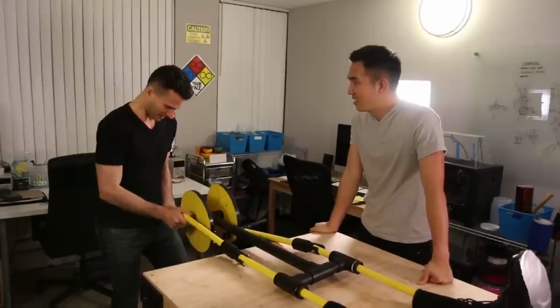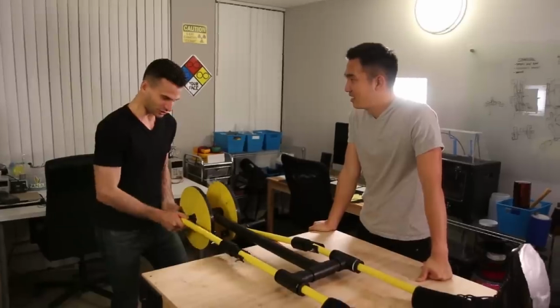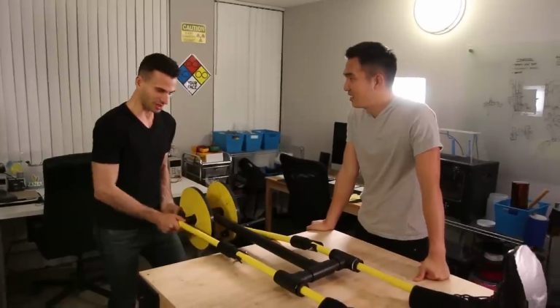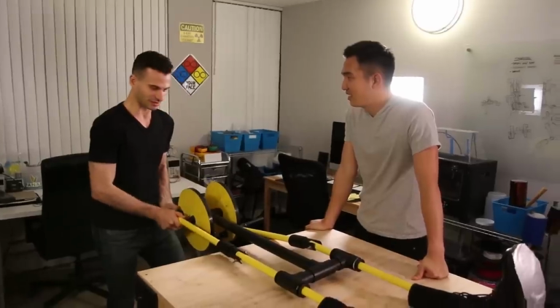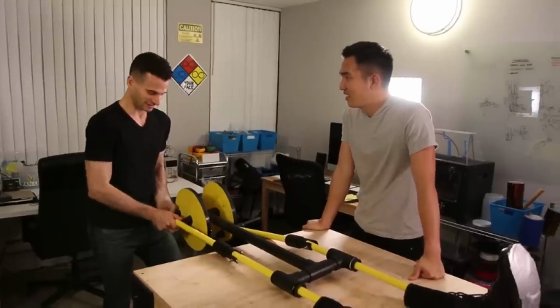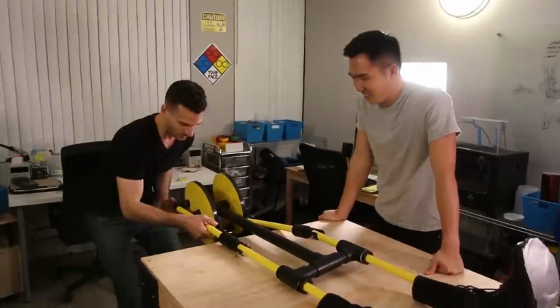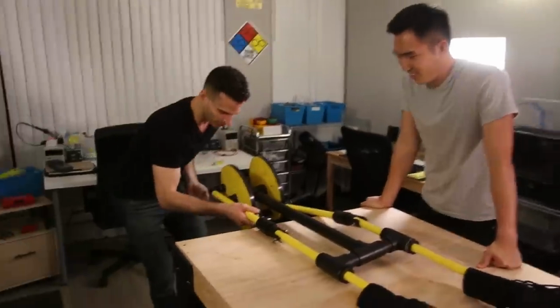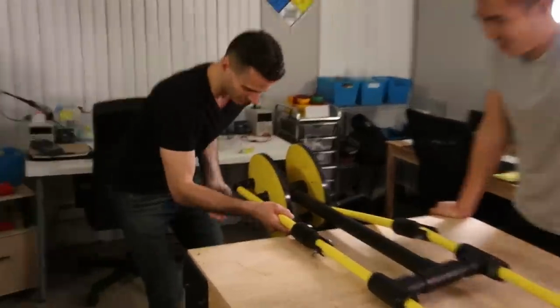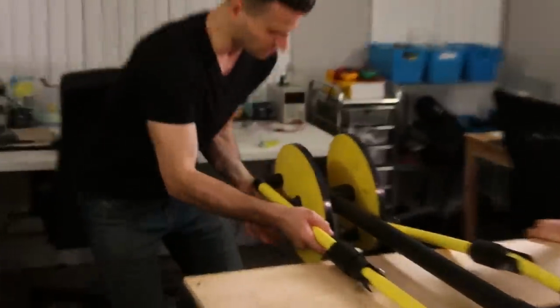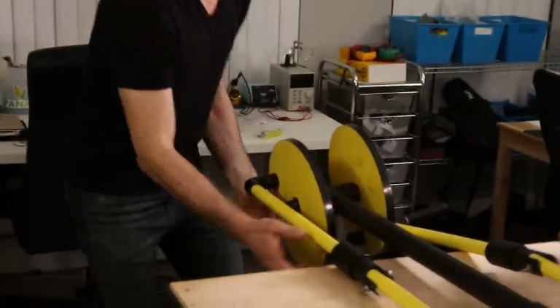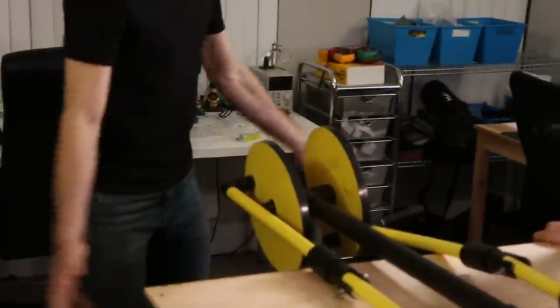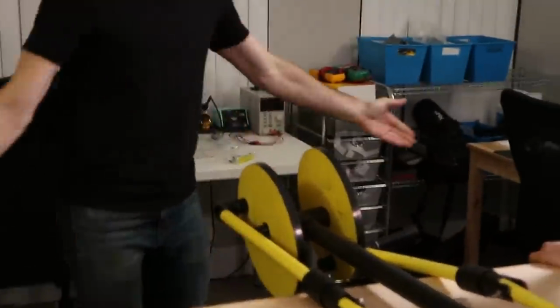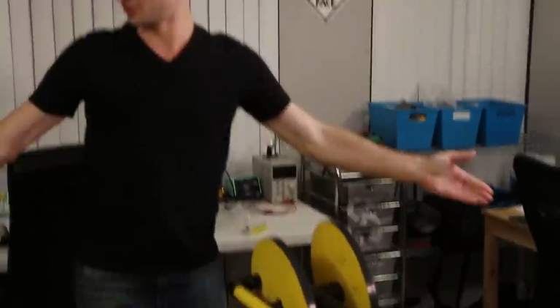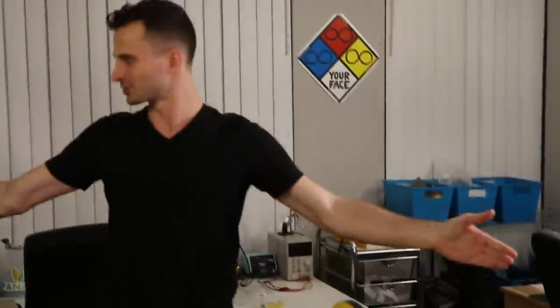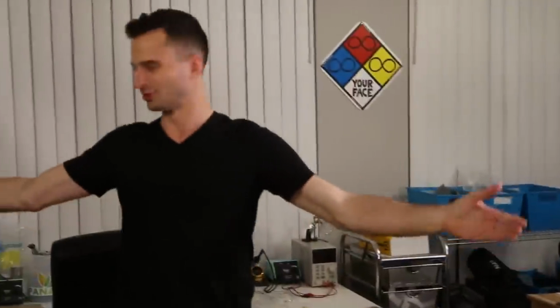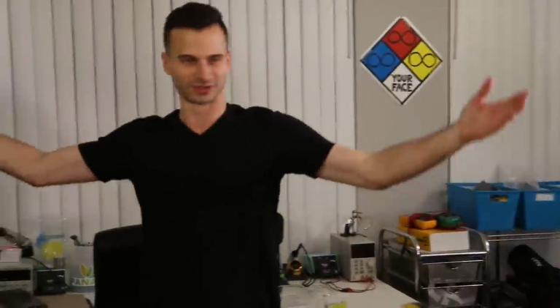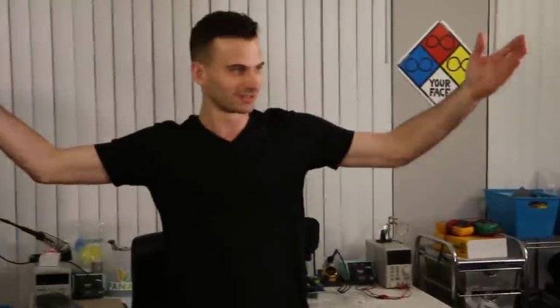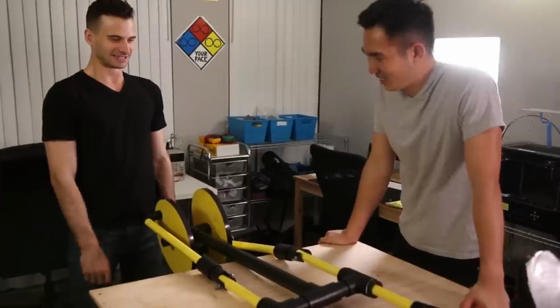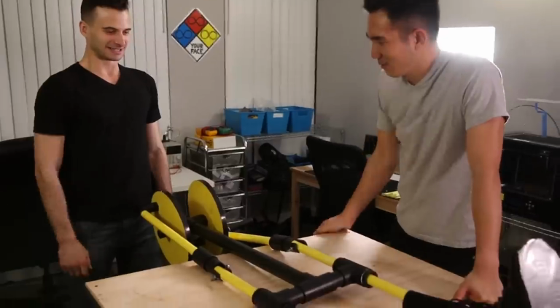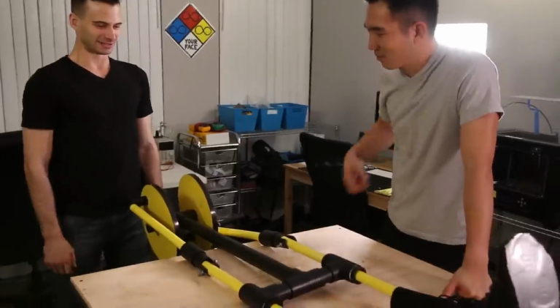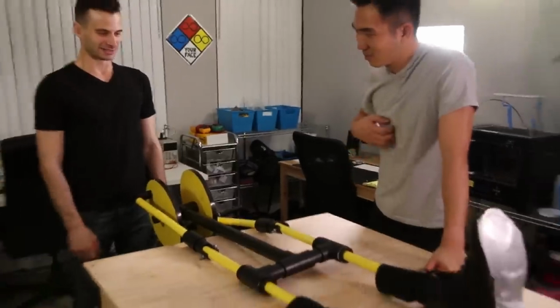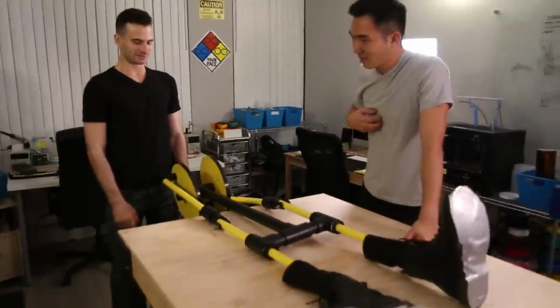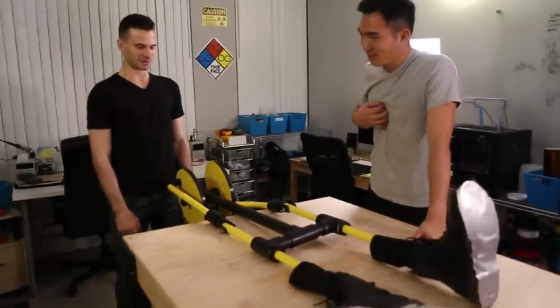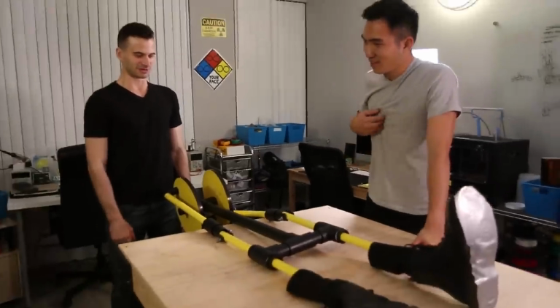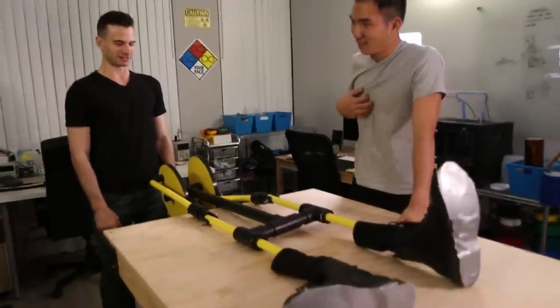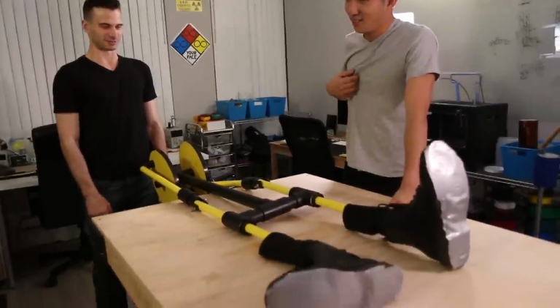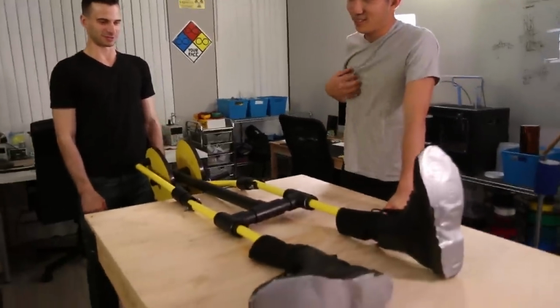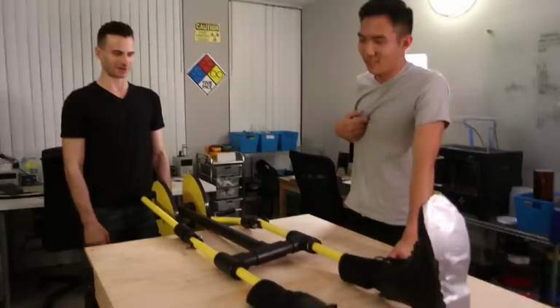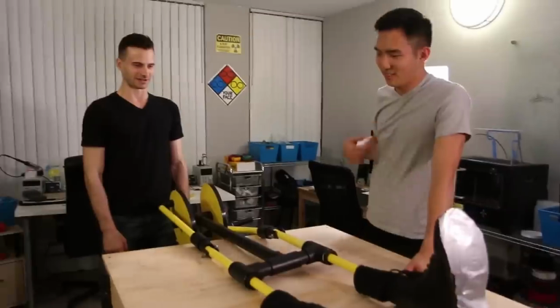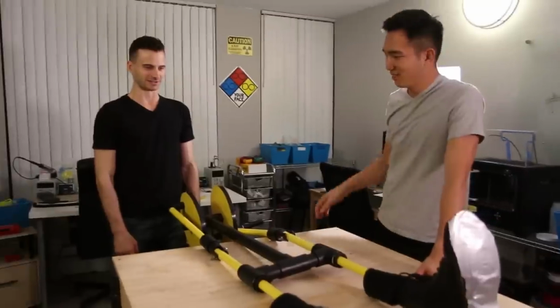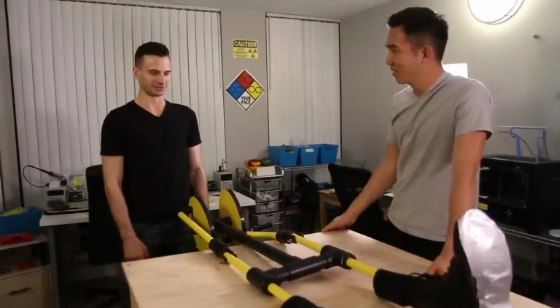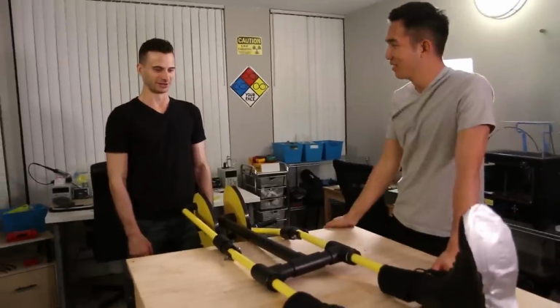I'm ashamed. All of these tools, and look — we made a giant reciprocating dildo.